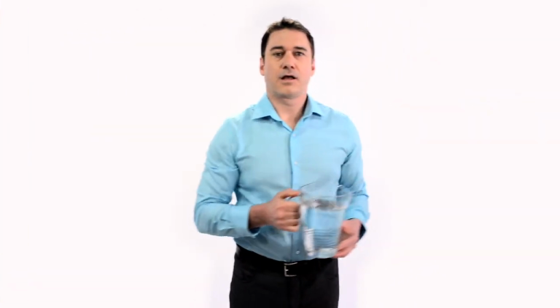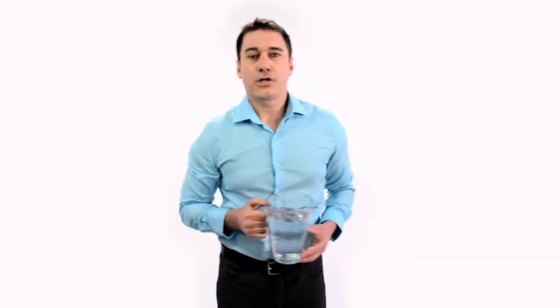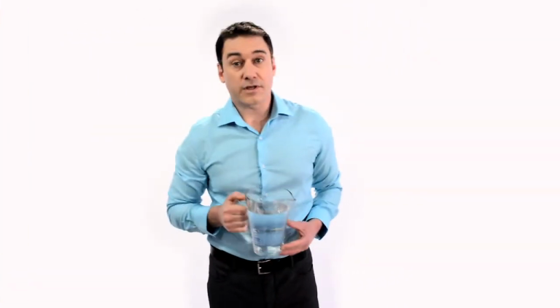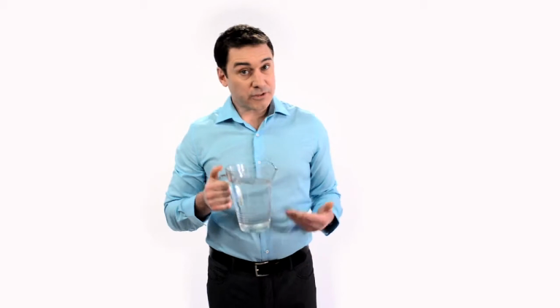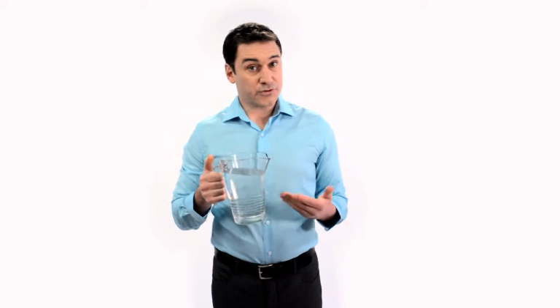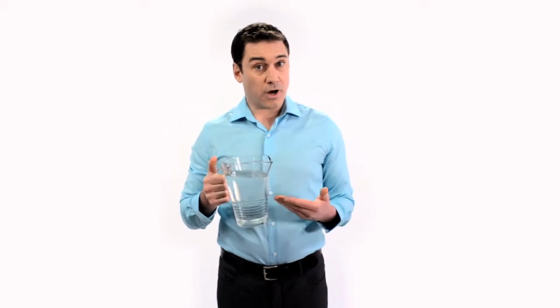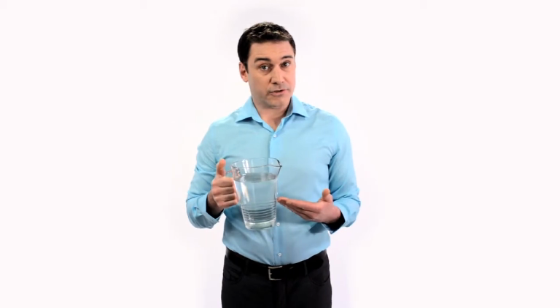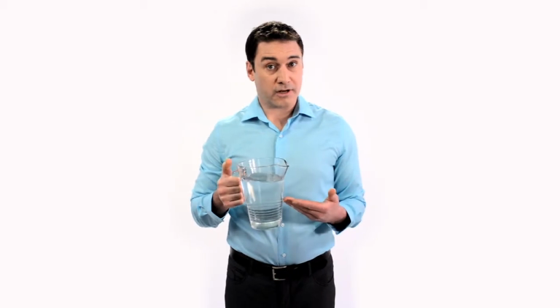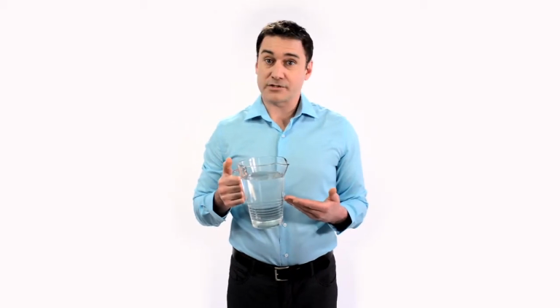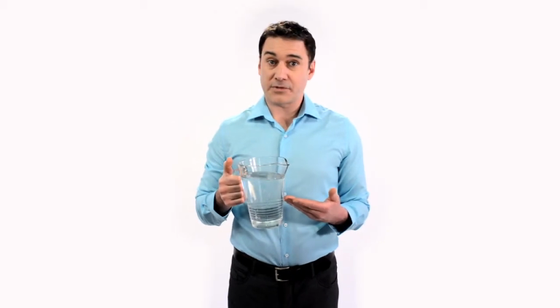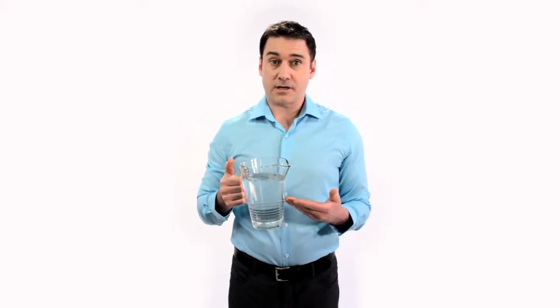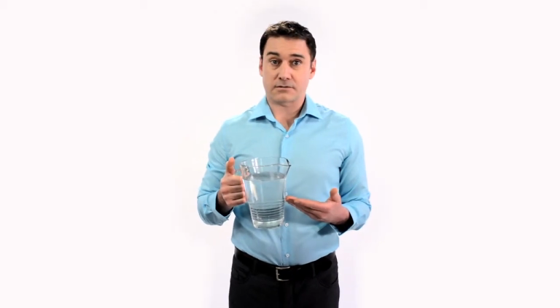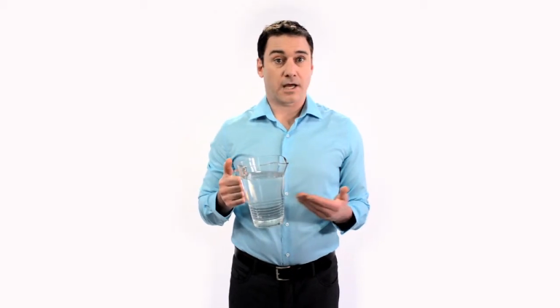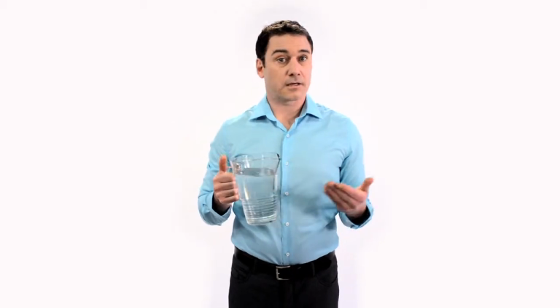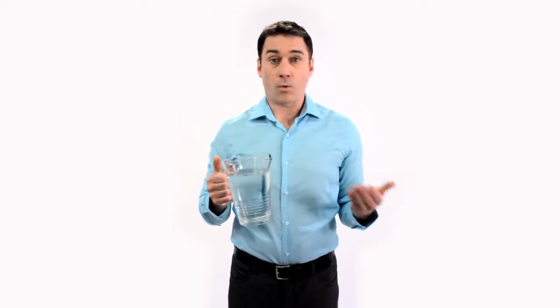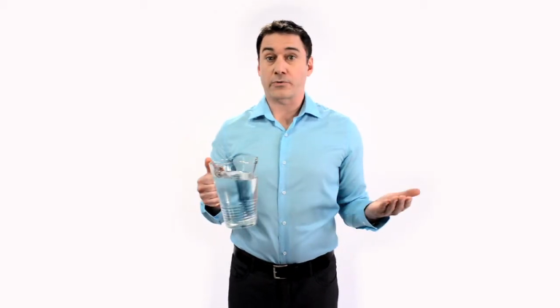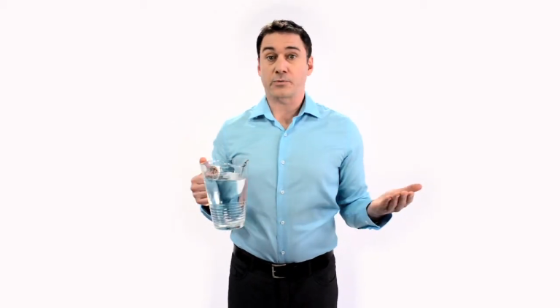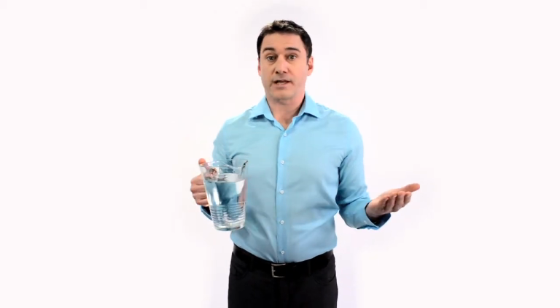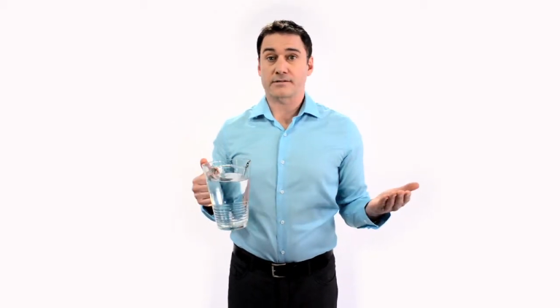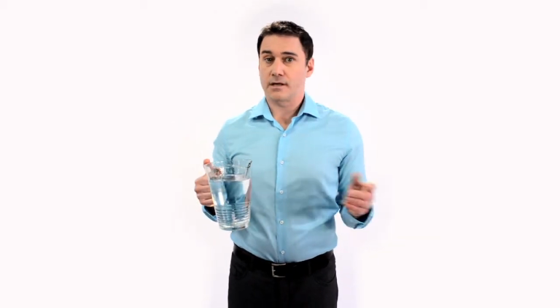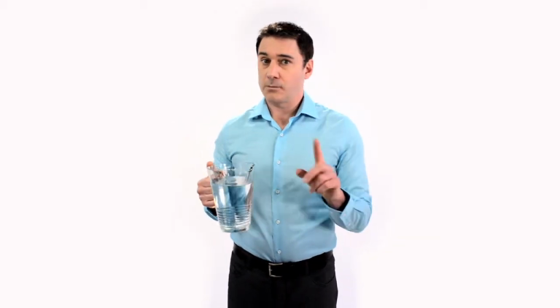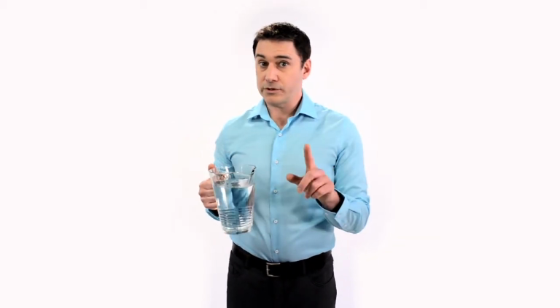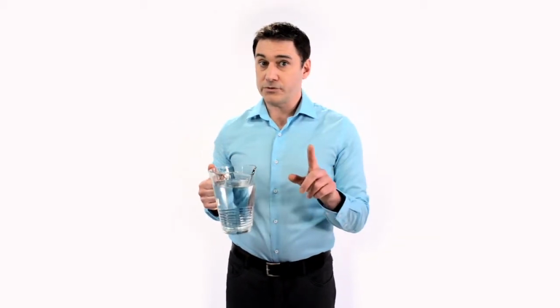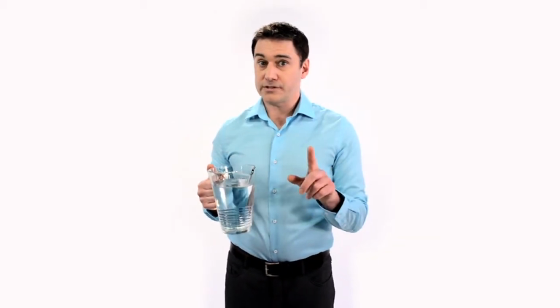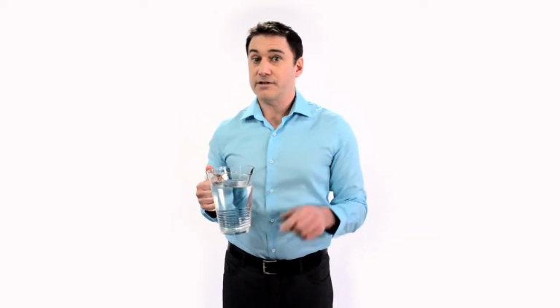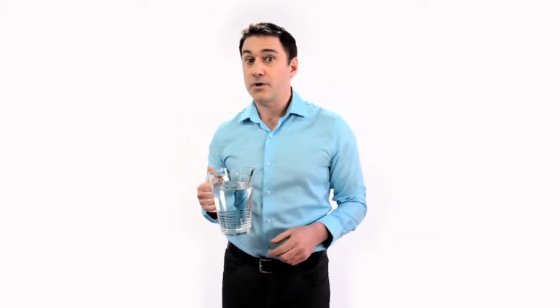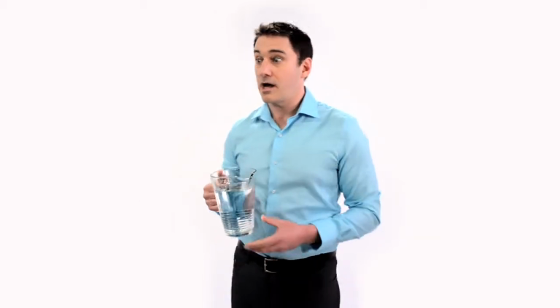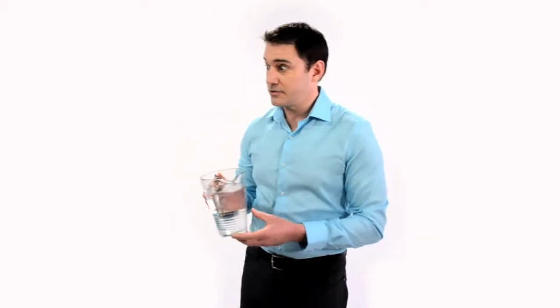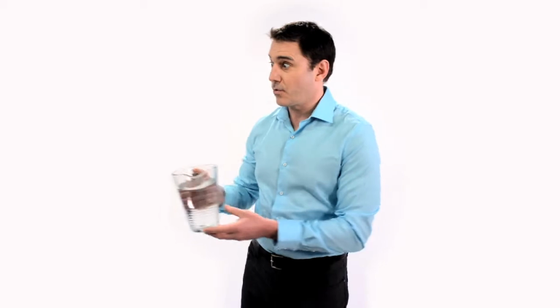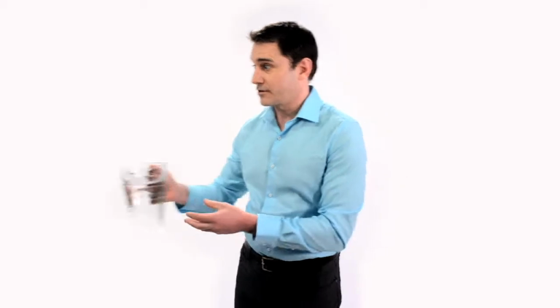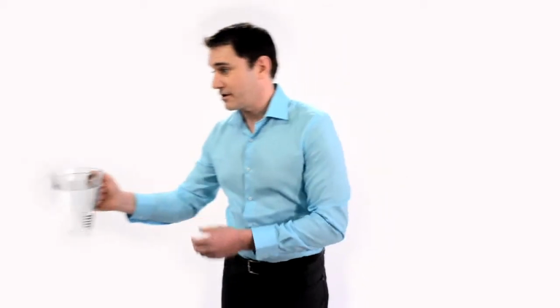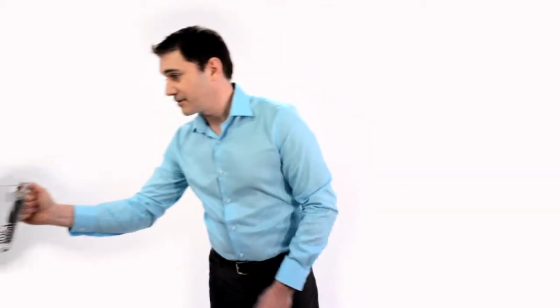You can then use the water you caught for something else, like watering your plants — but only do this if you are not using a water softener.